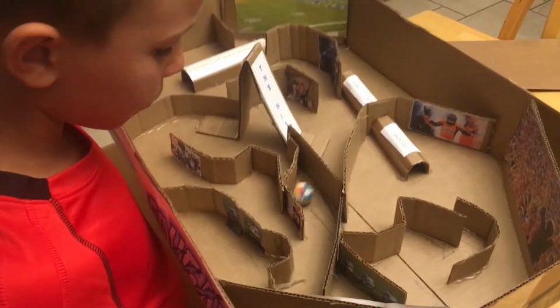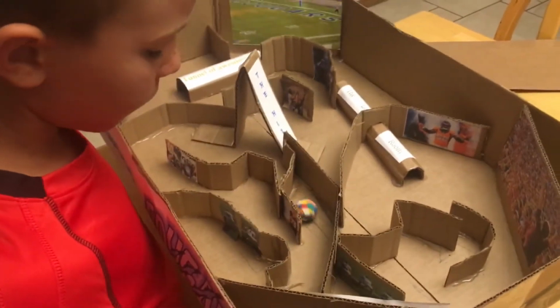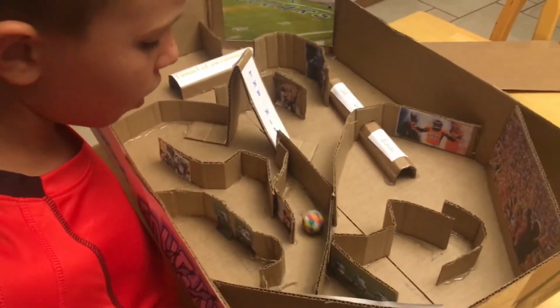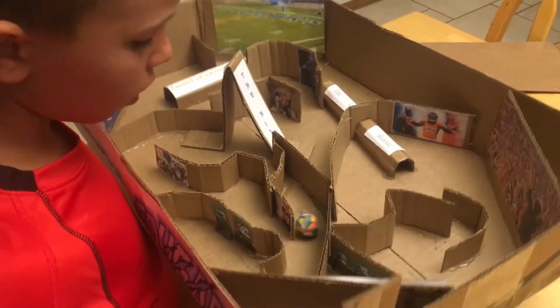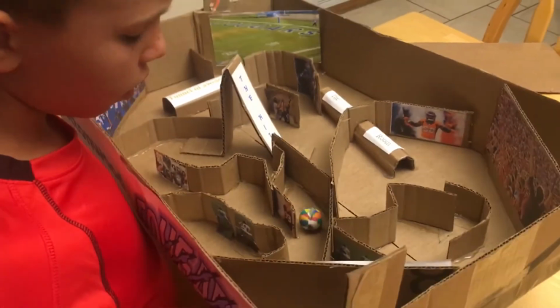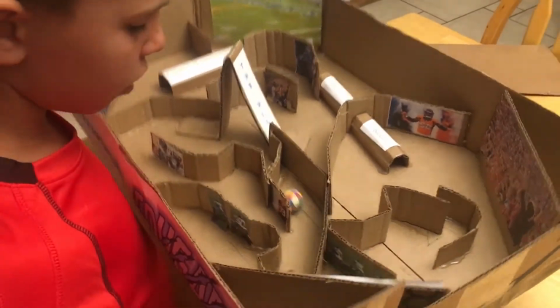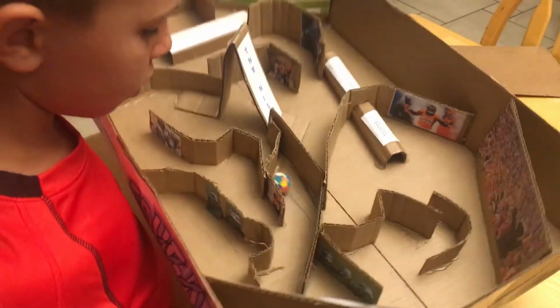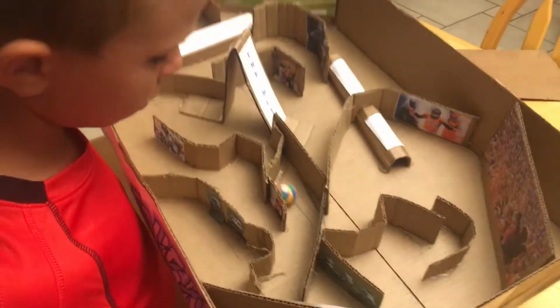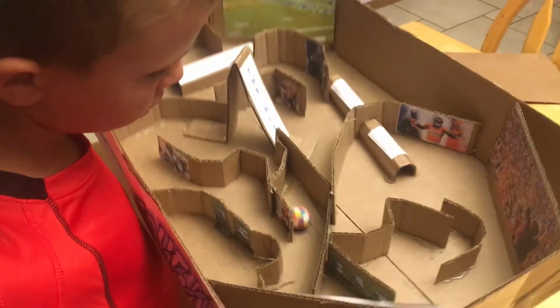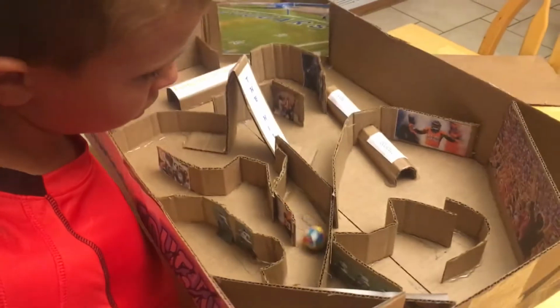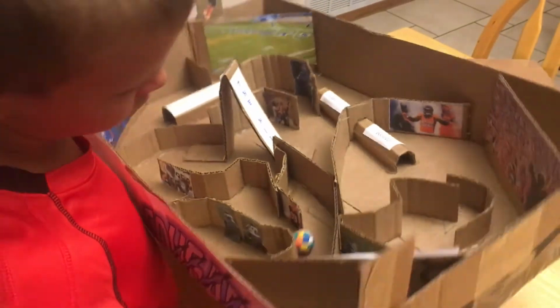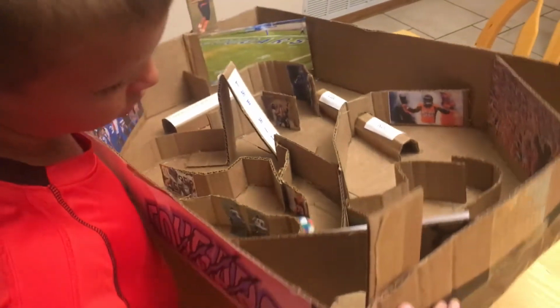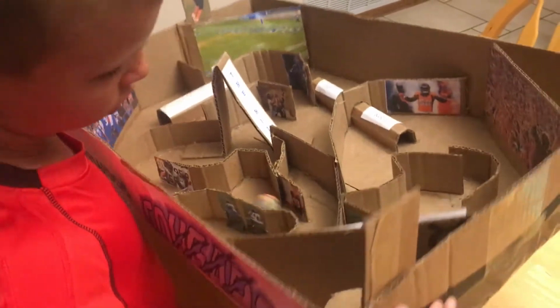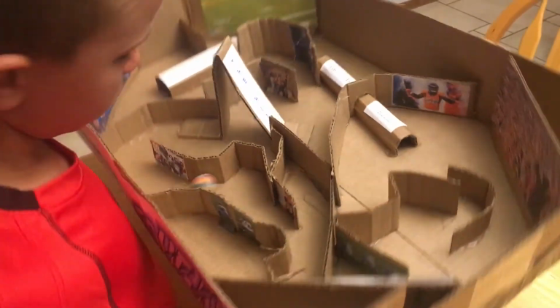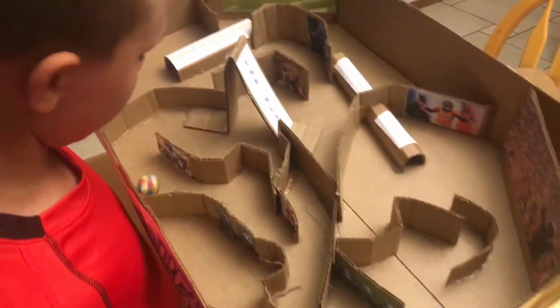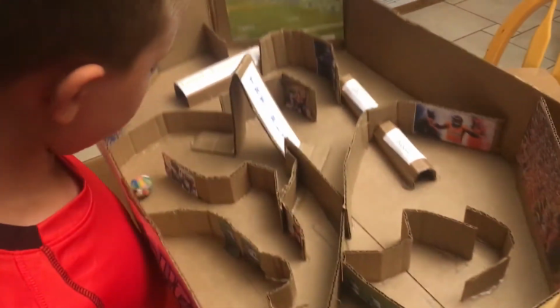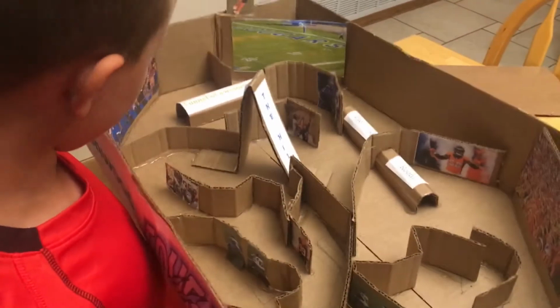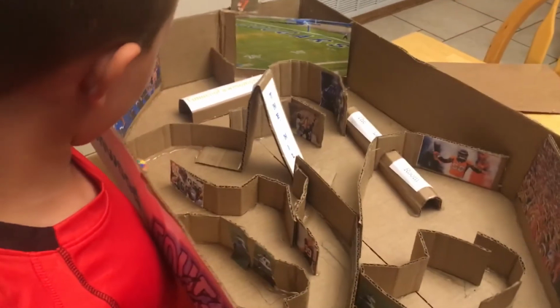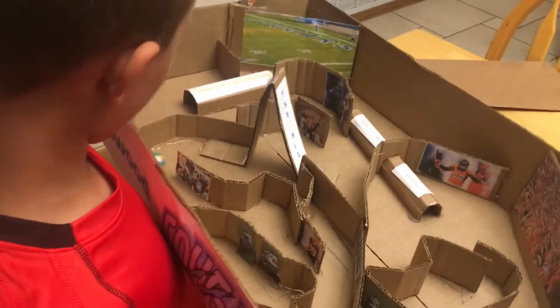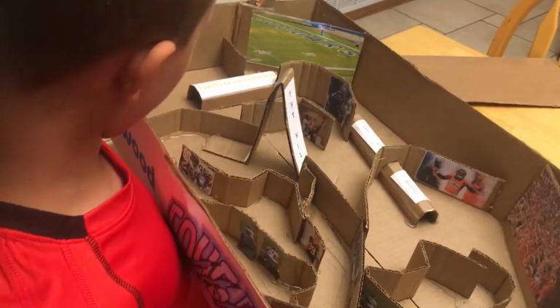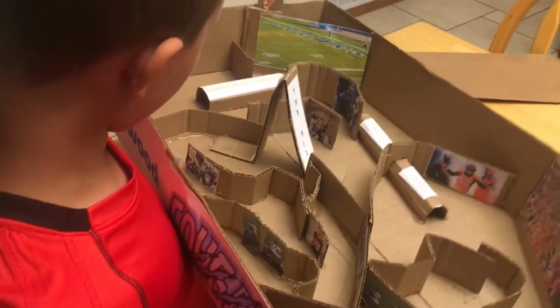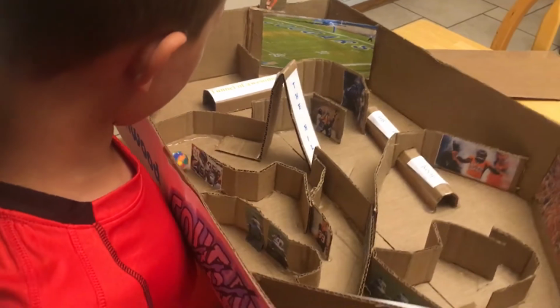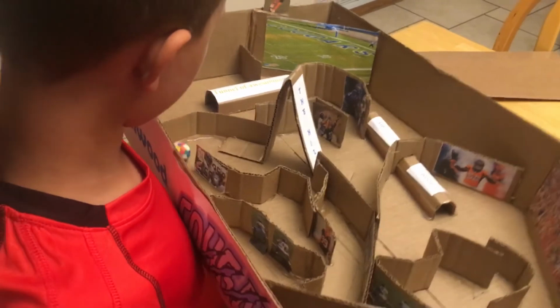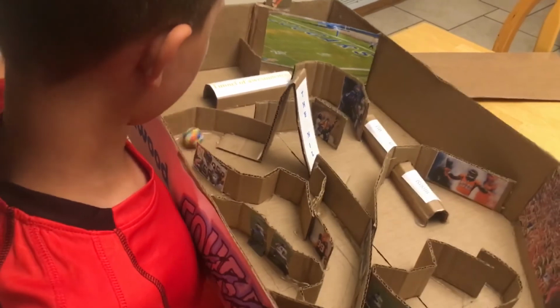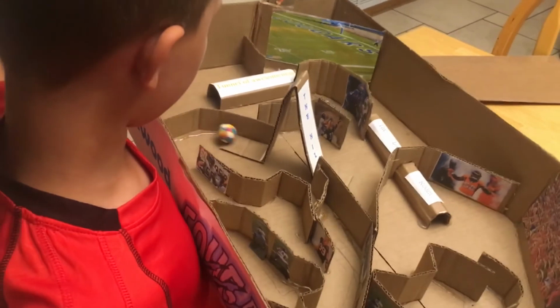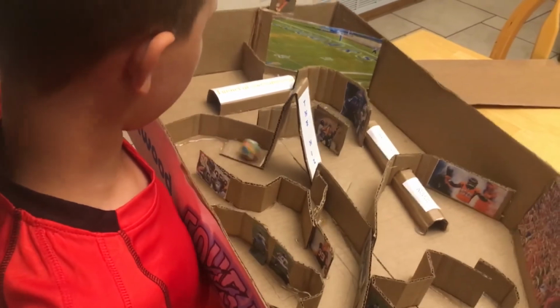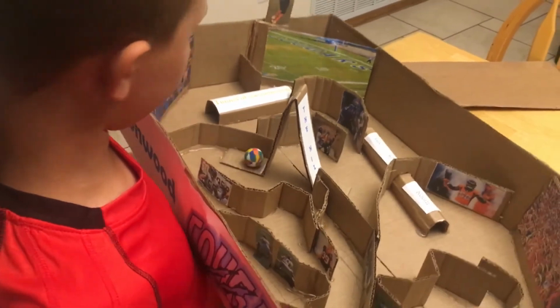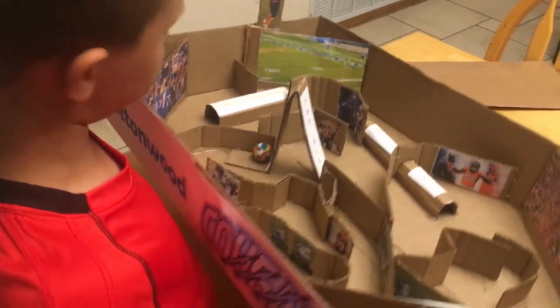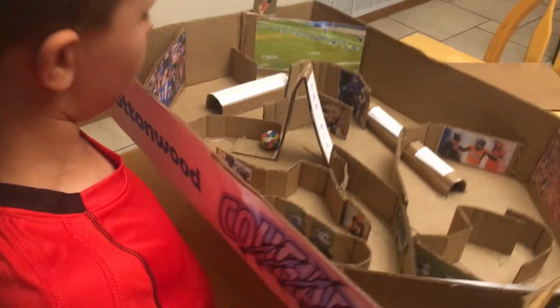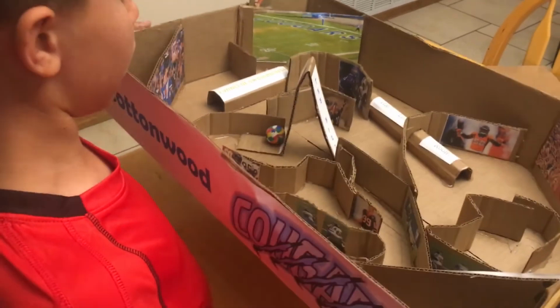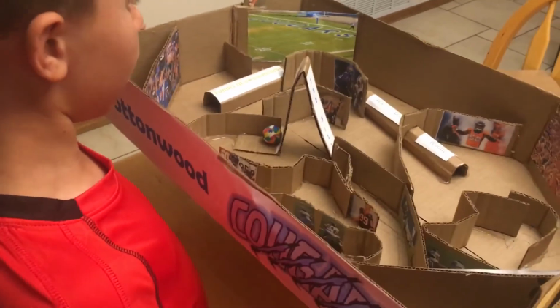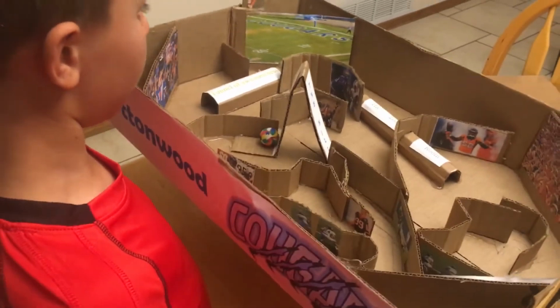Looks like you hit another dead end. It's the hill.